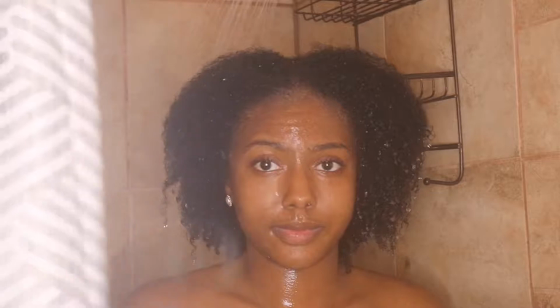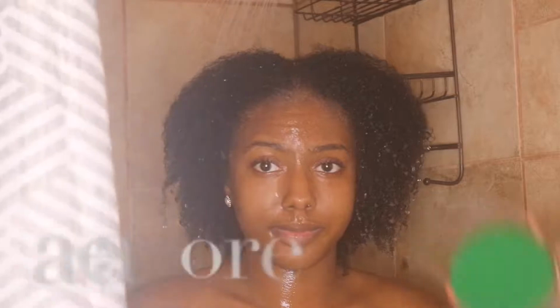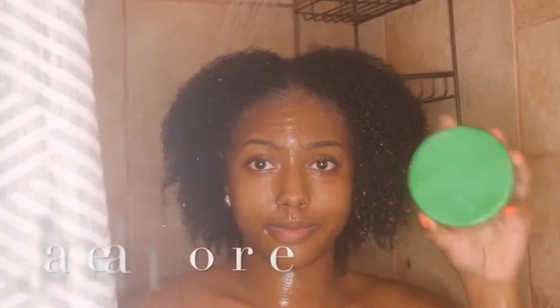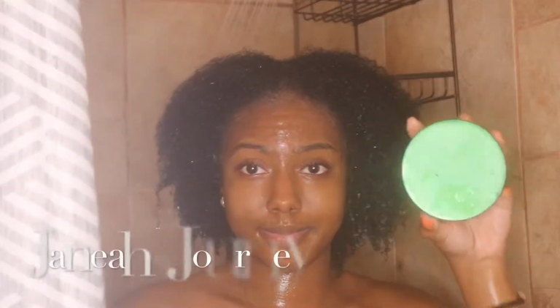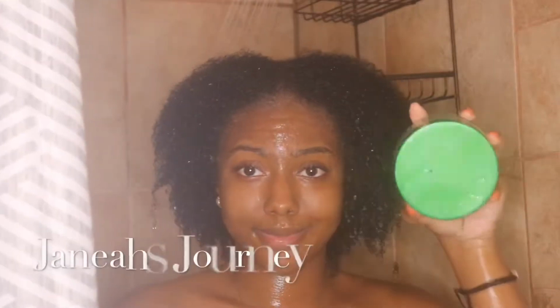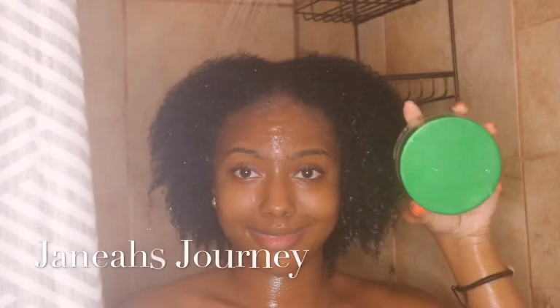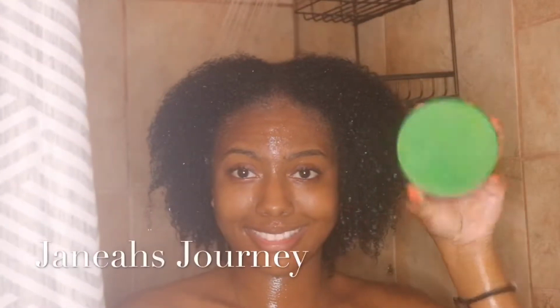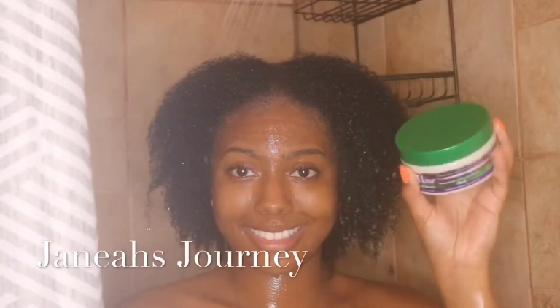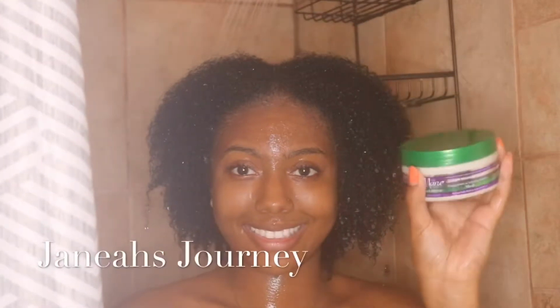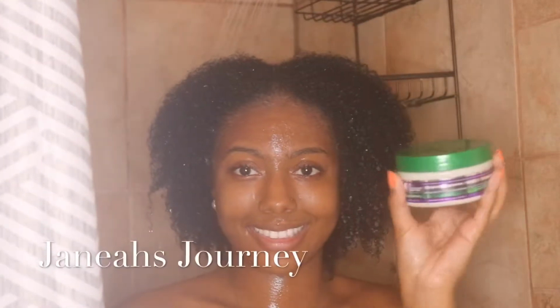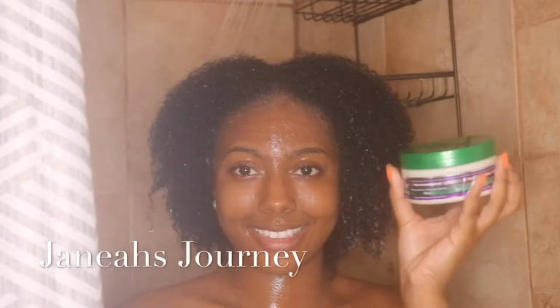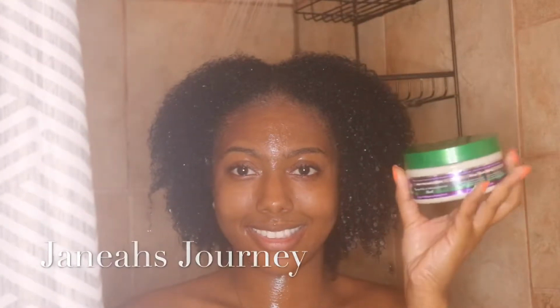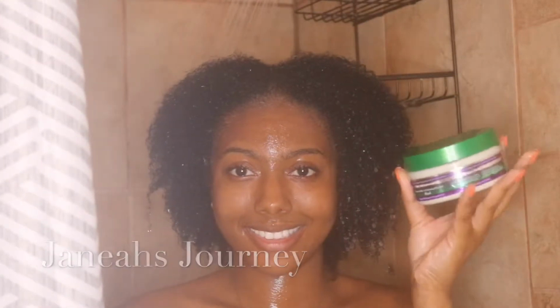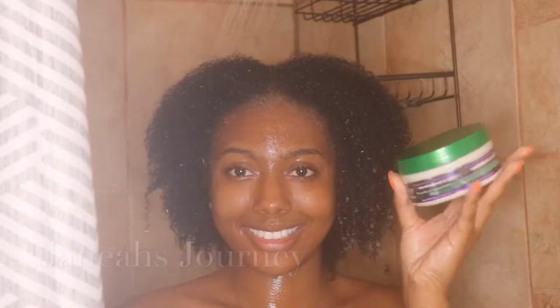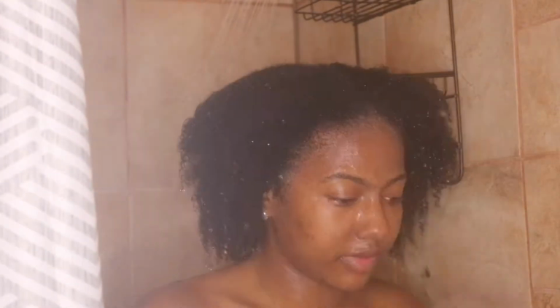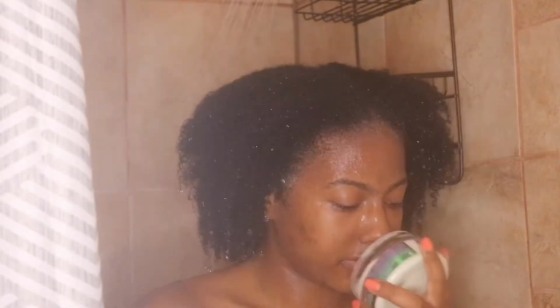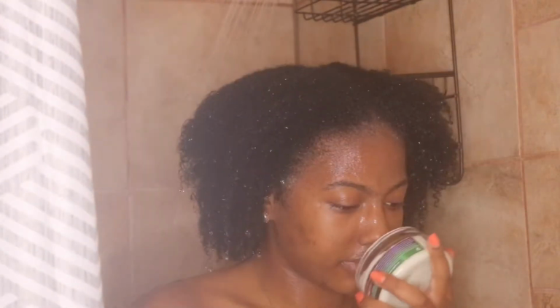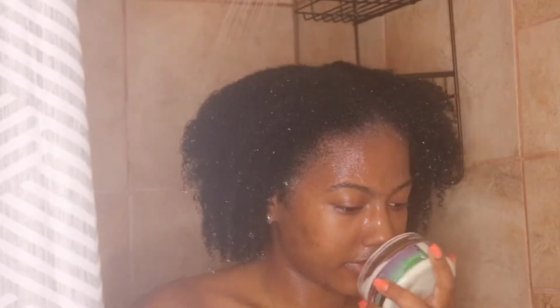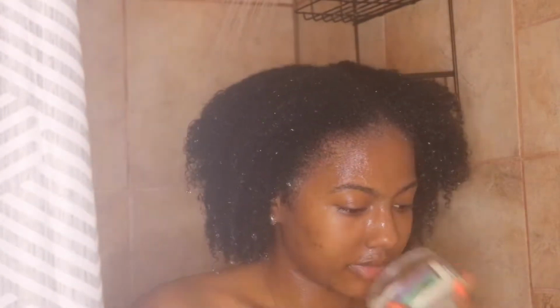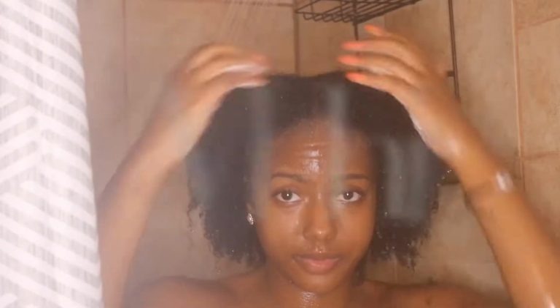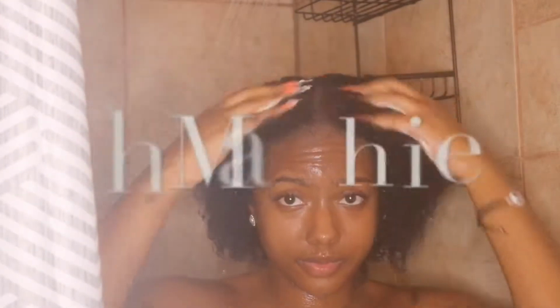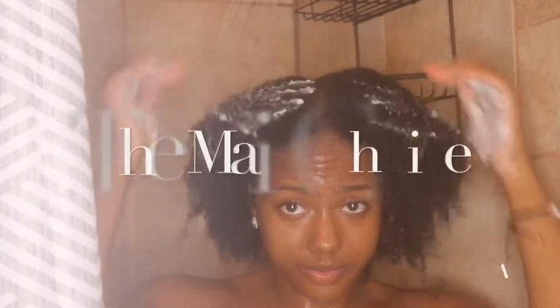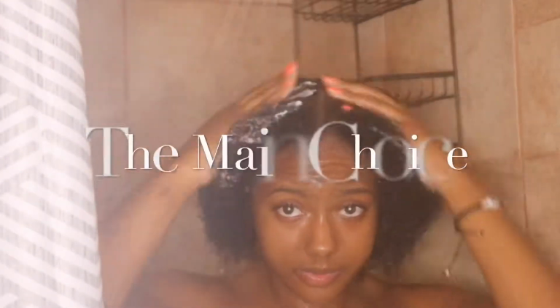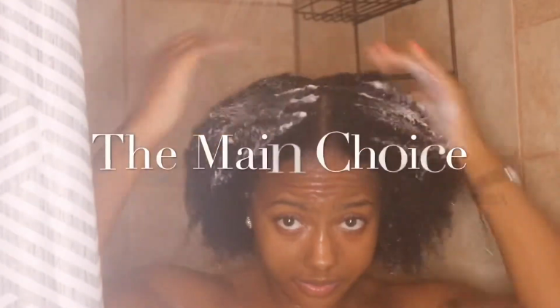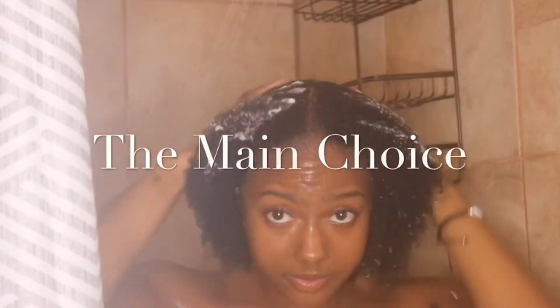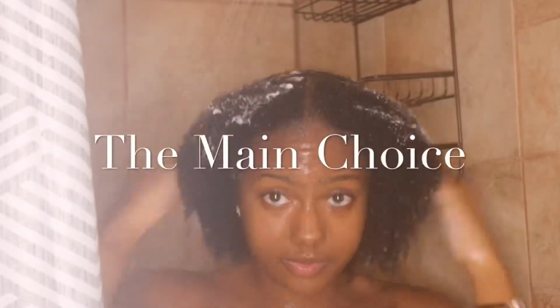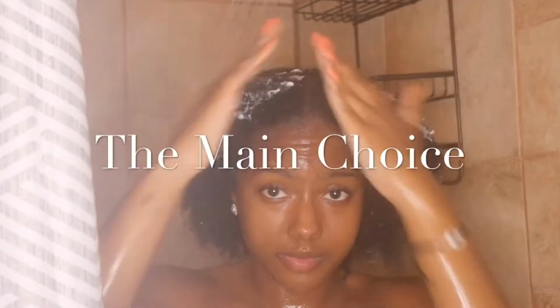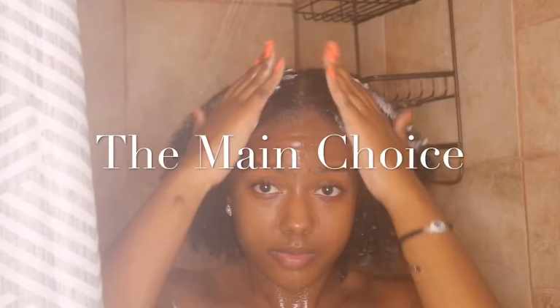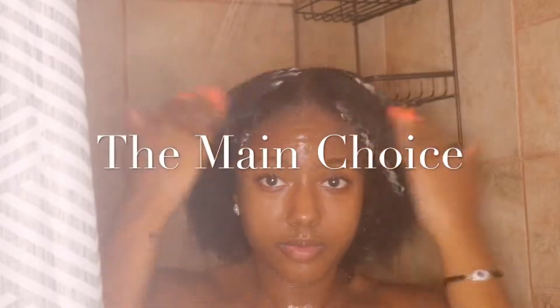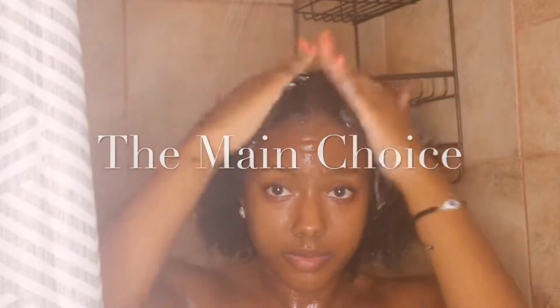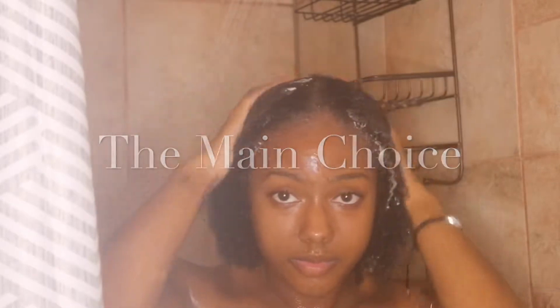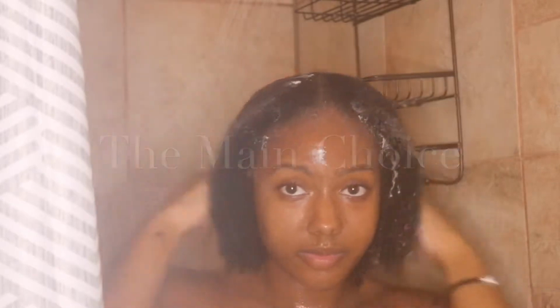Hi, welcome to Jenea's Journey. Today I'm going to be demonstrating the Main Choice four leaf clover line.